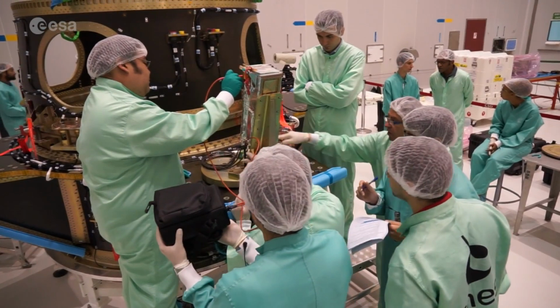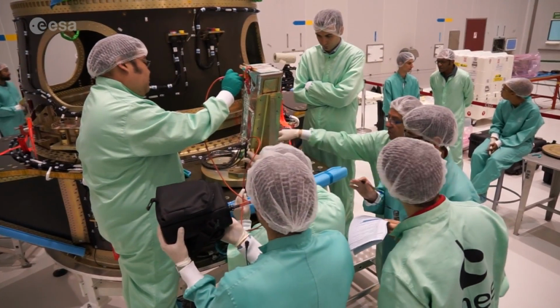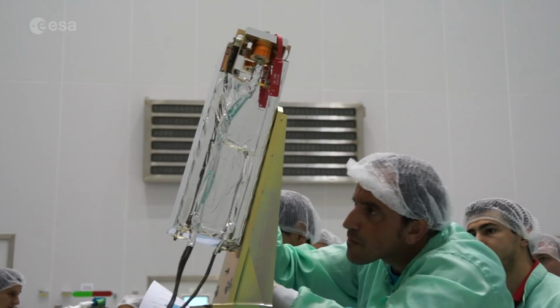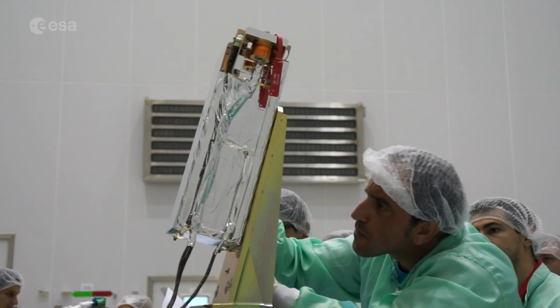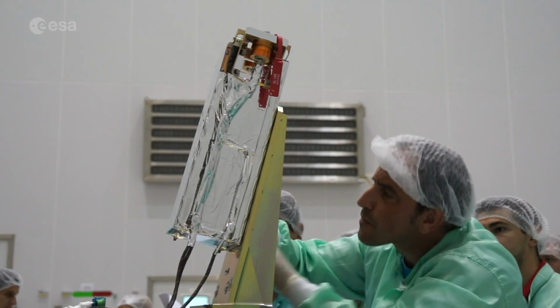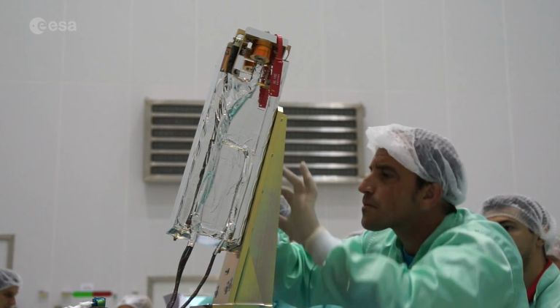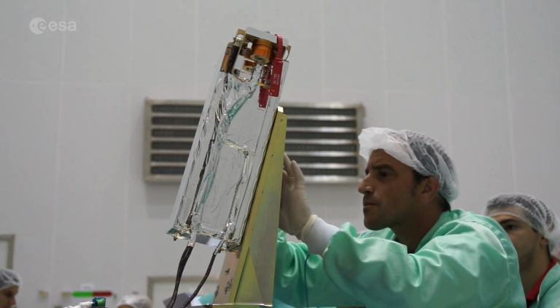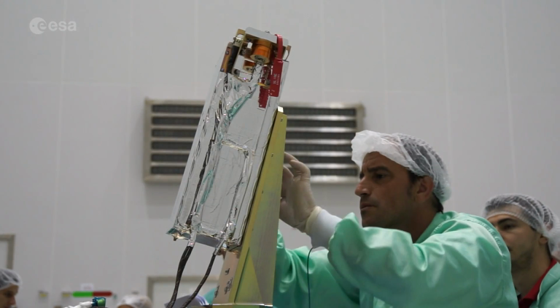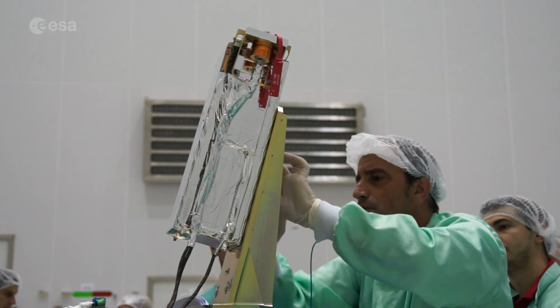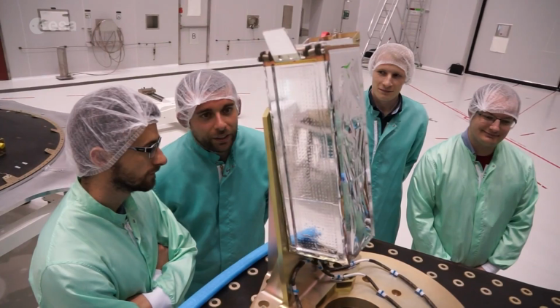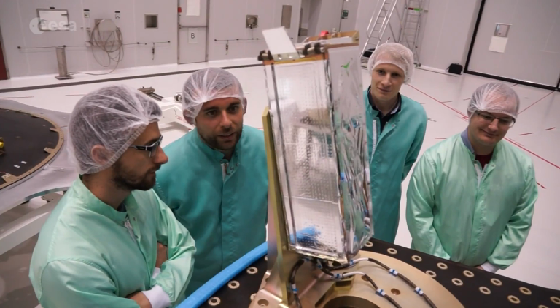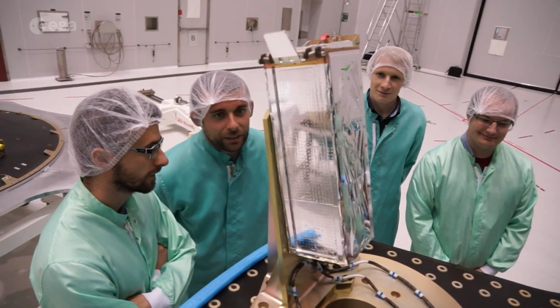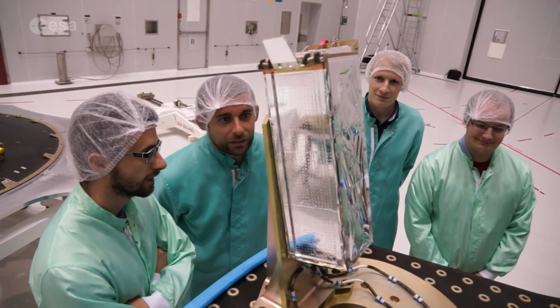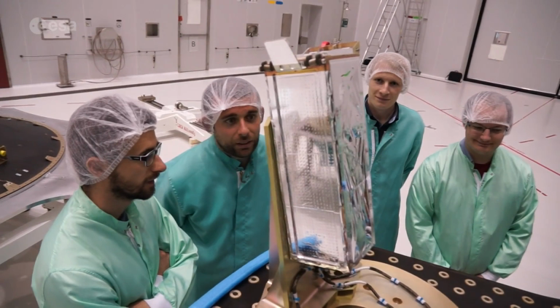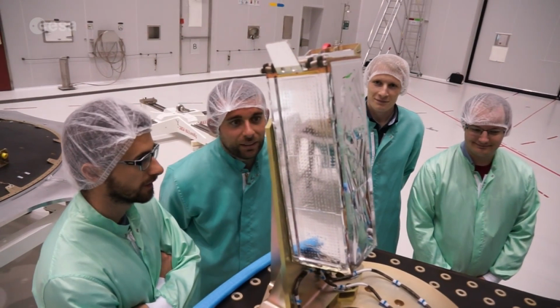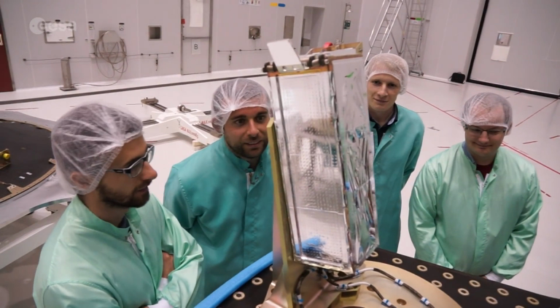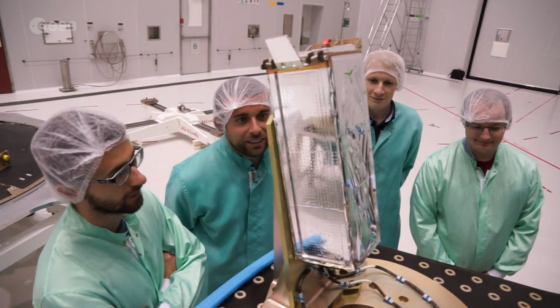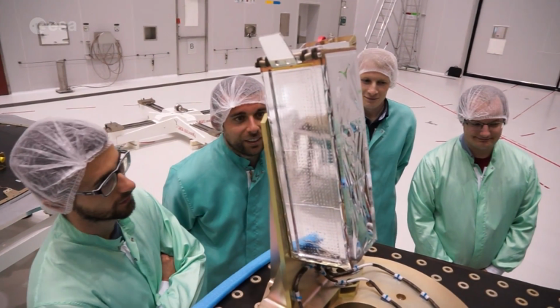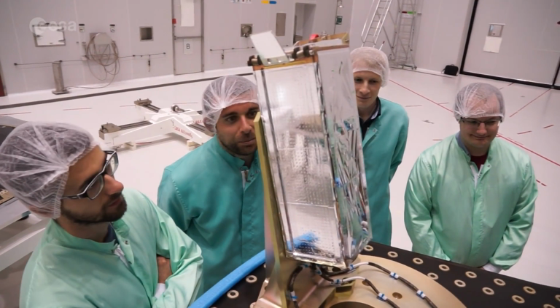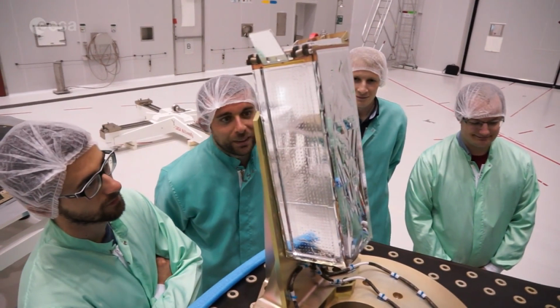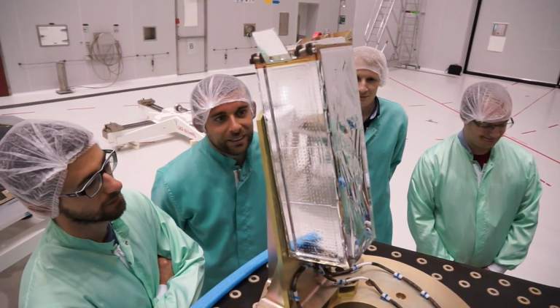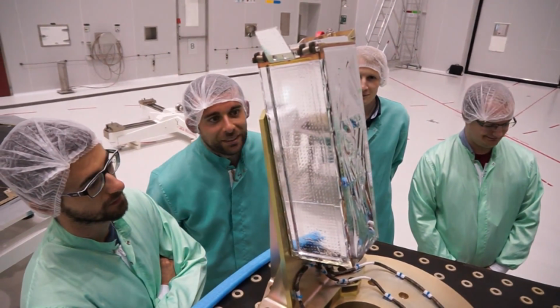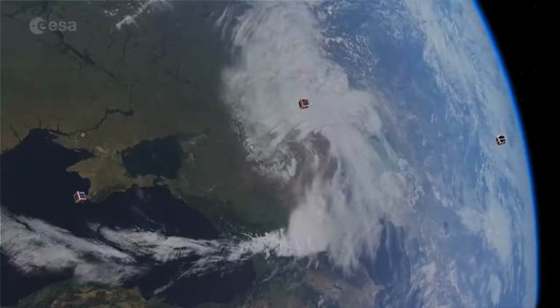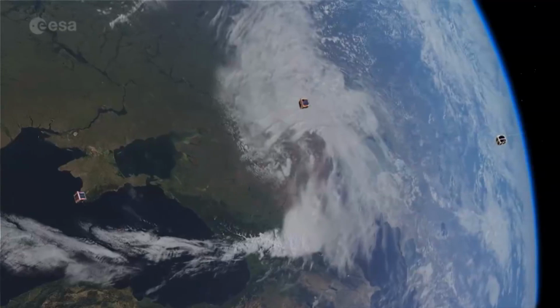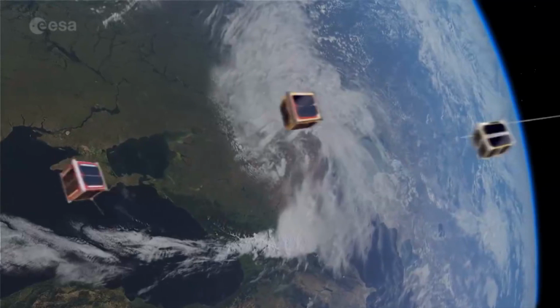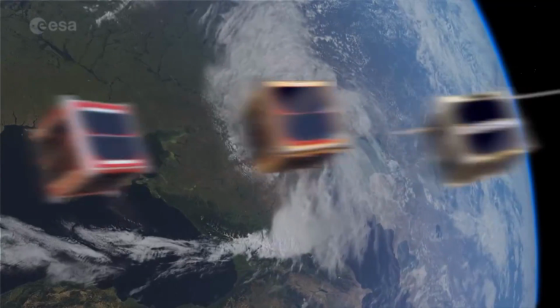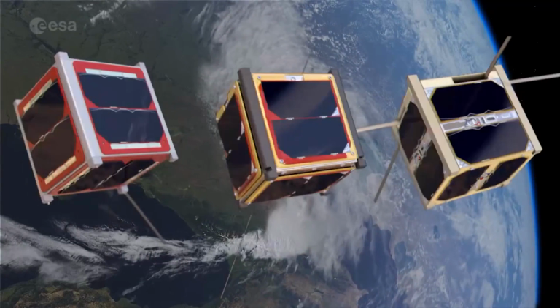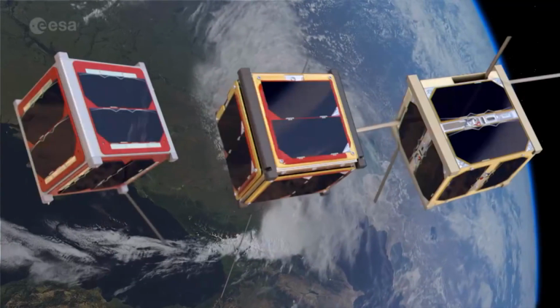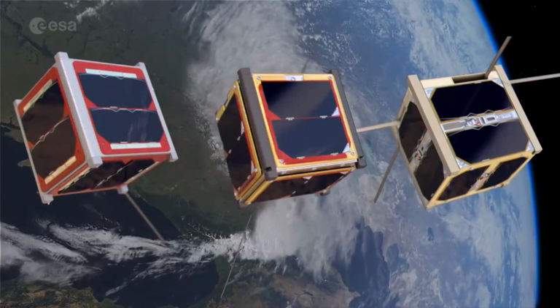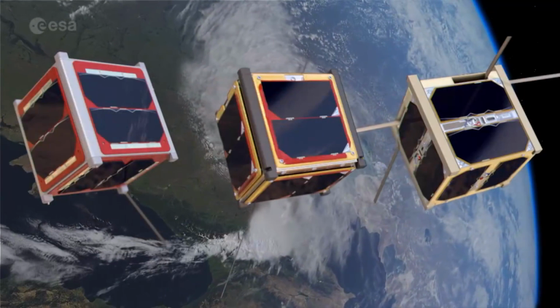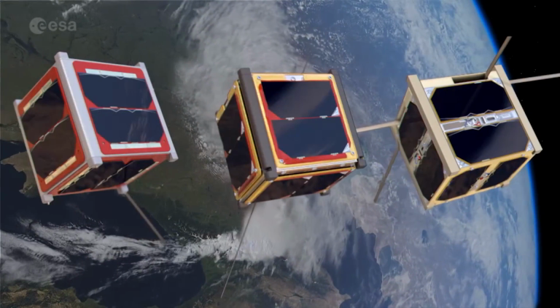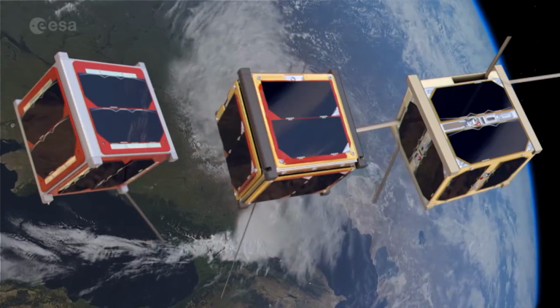And now, it's only a few weeks before the students will see their small satellites in action in space.